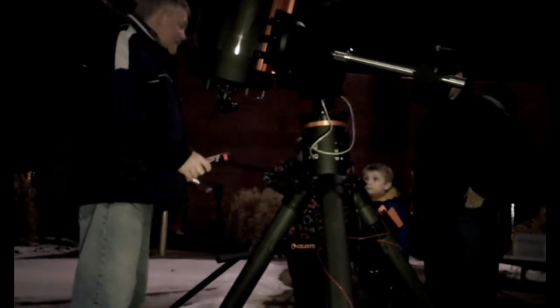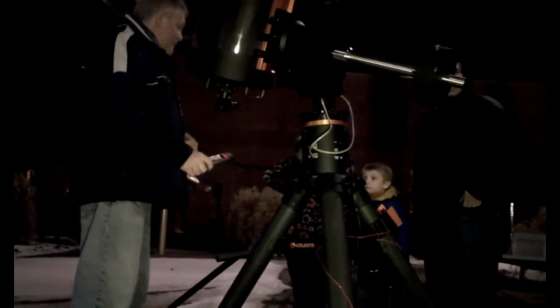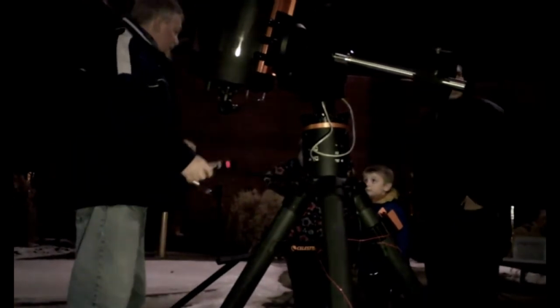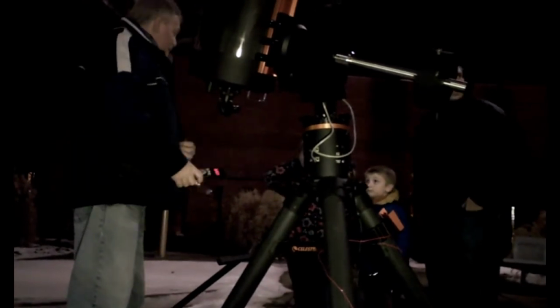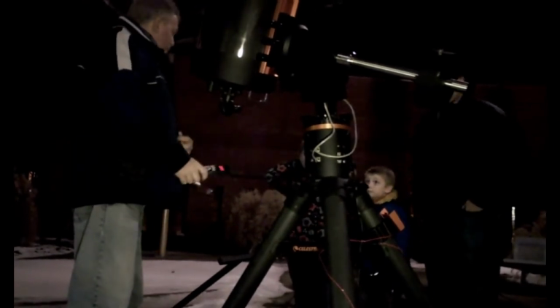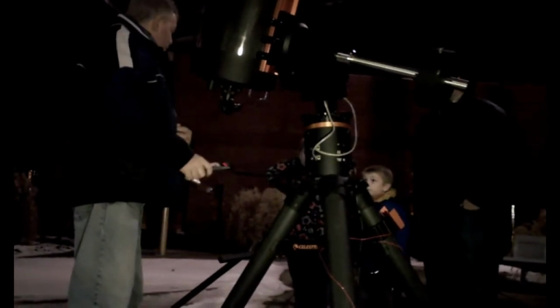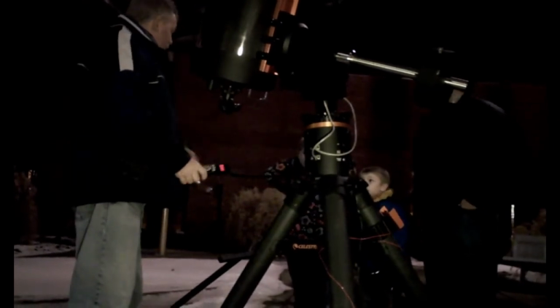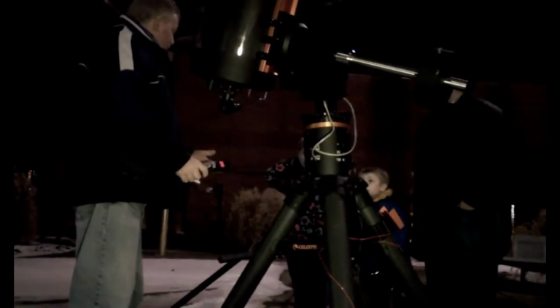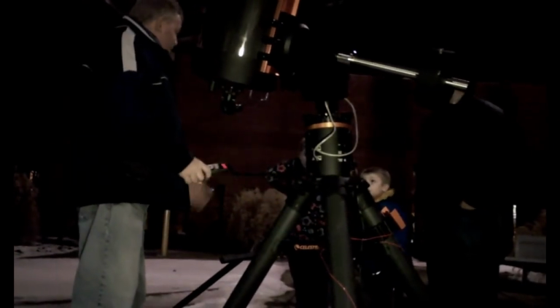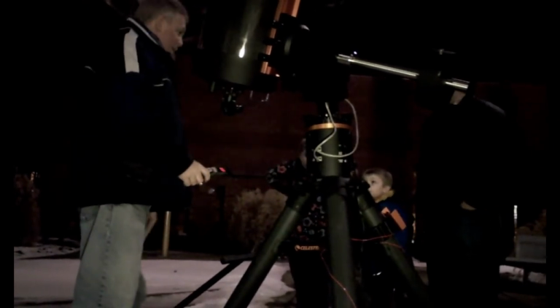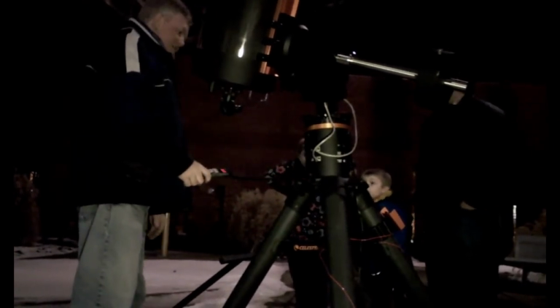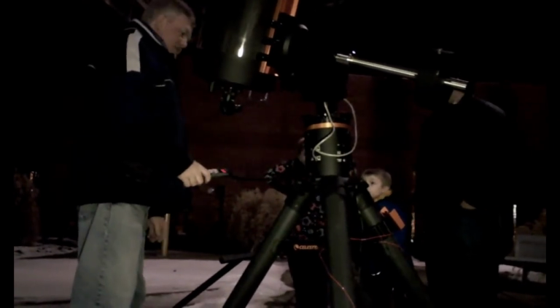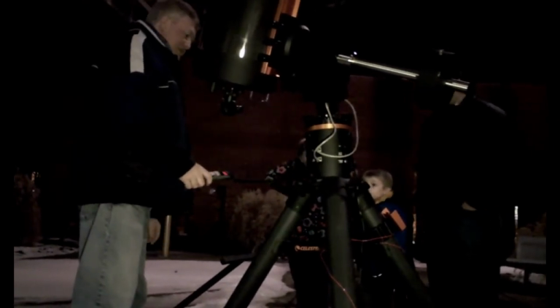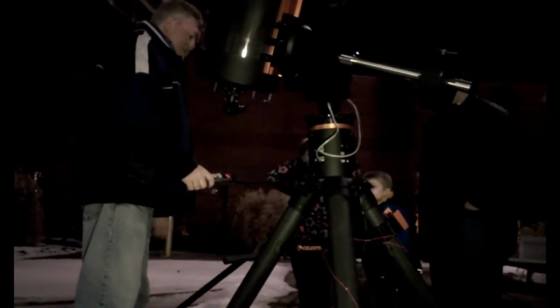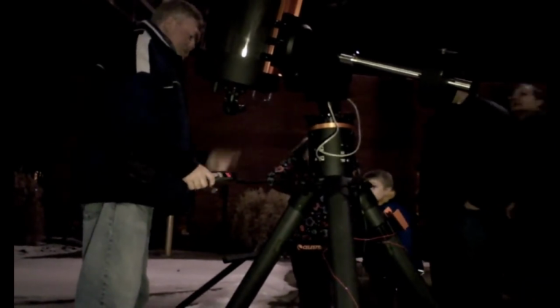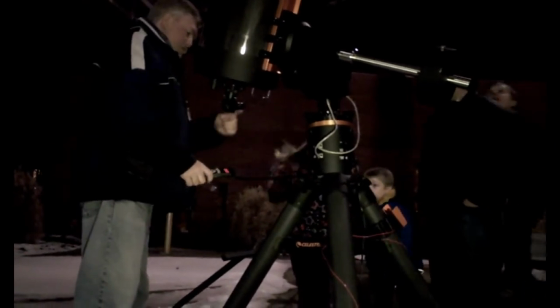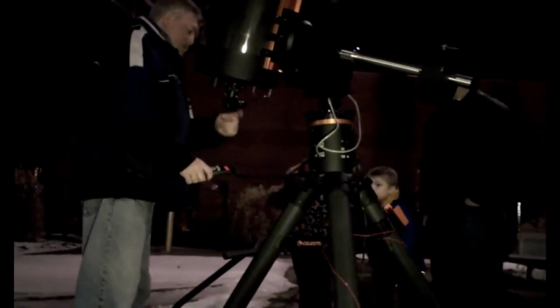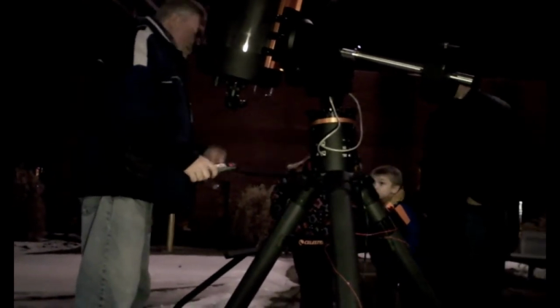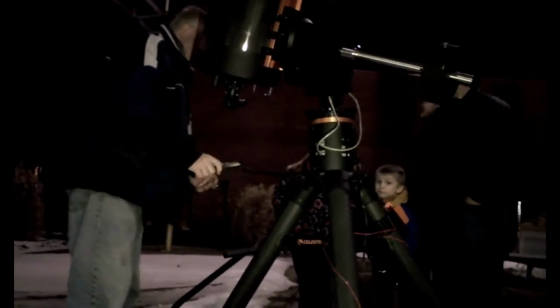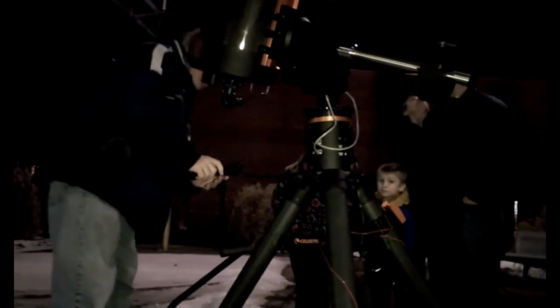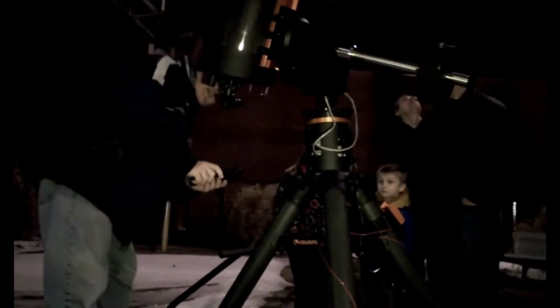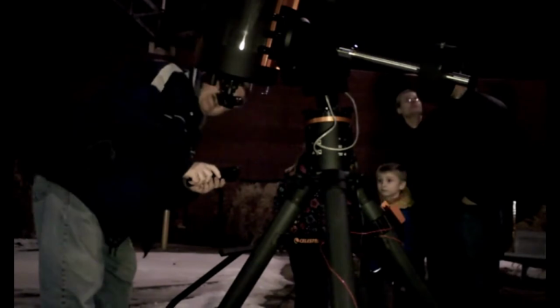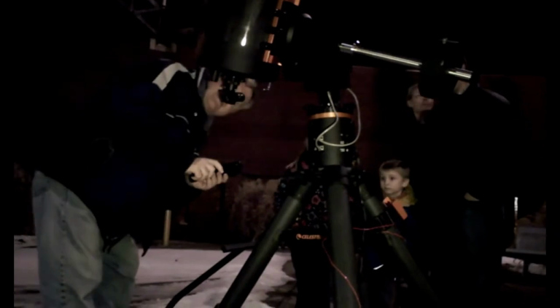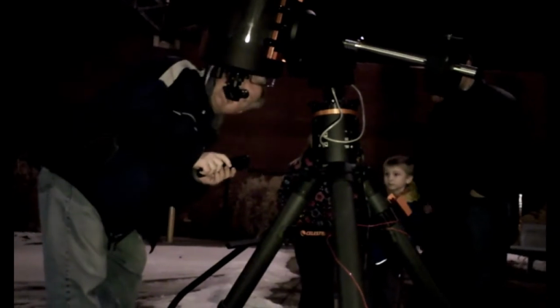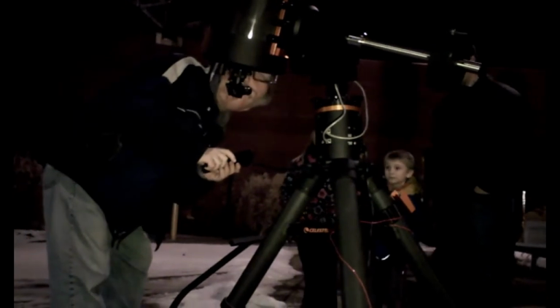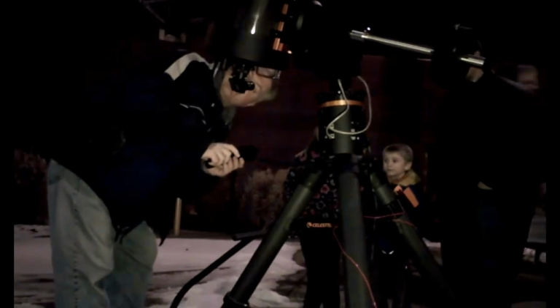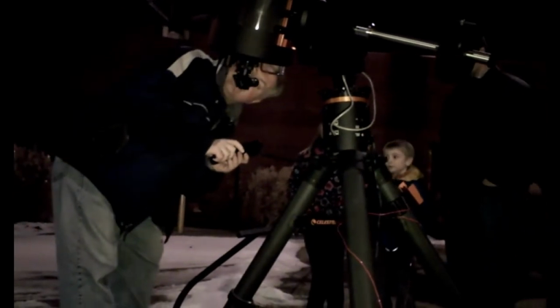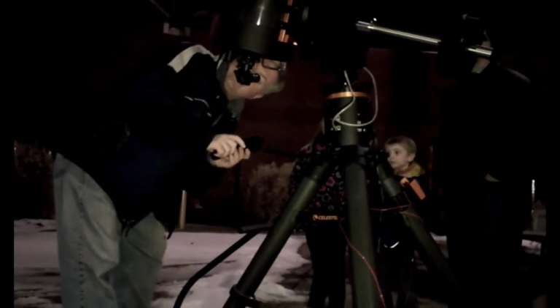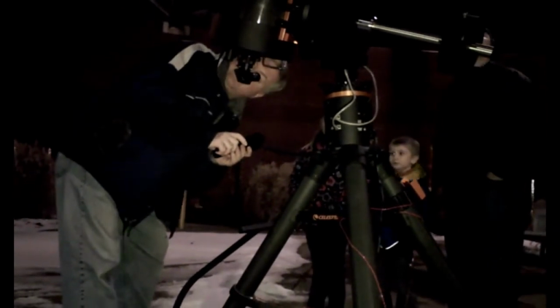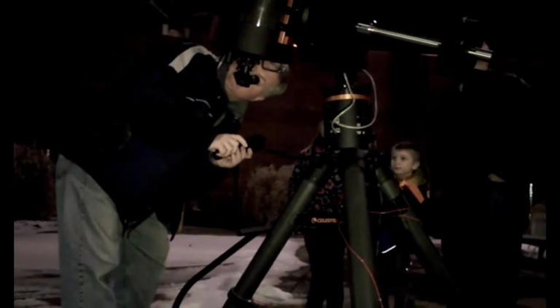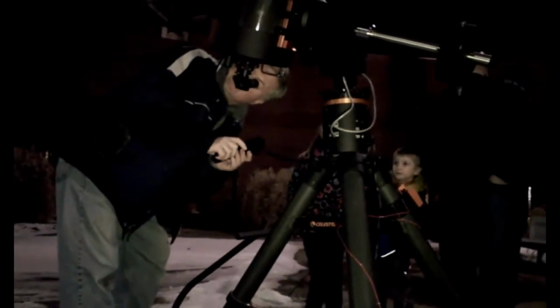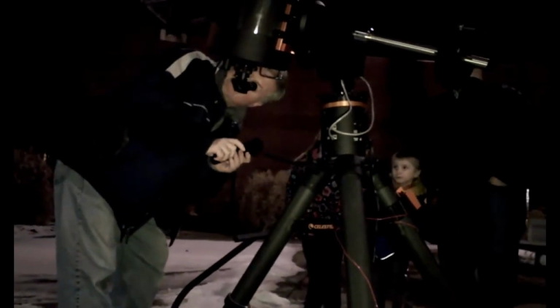You'll move the telescope out of focus. So just walk up and put your eye right in the middle of the eye piece.